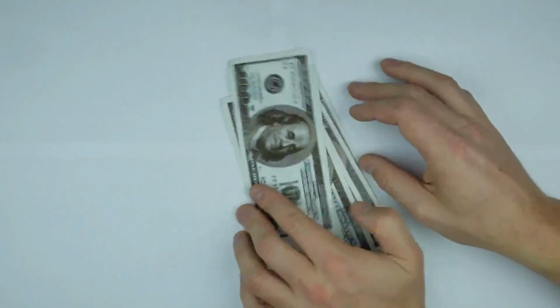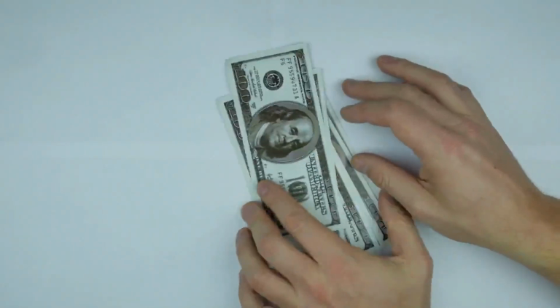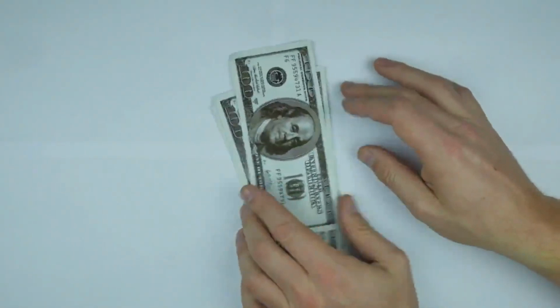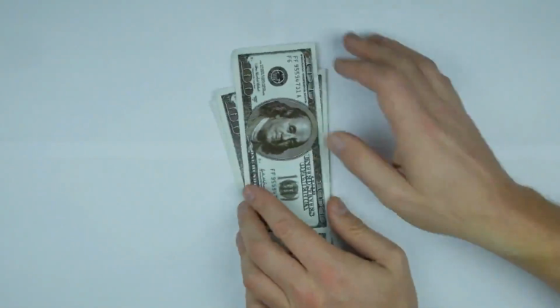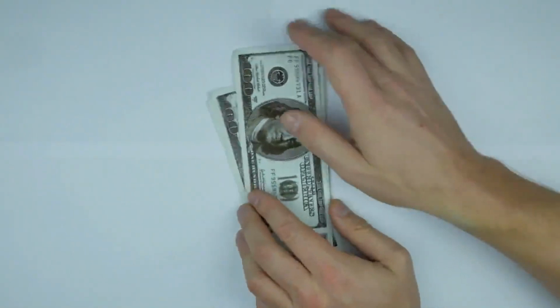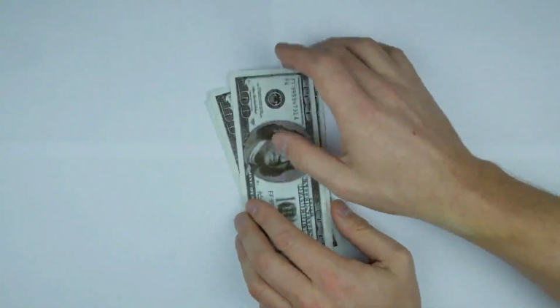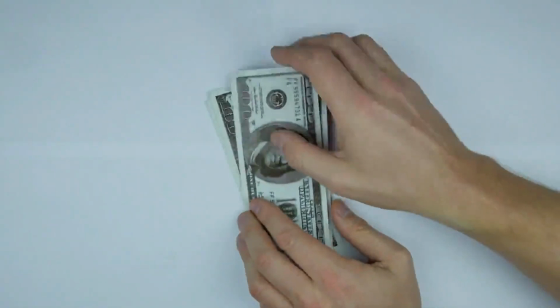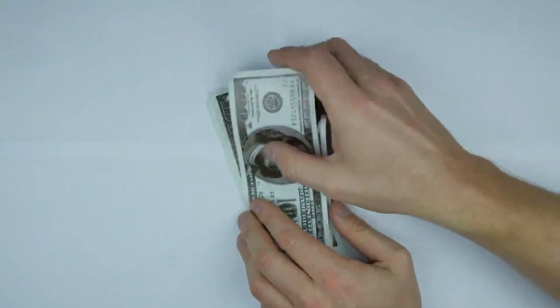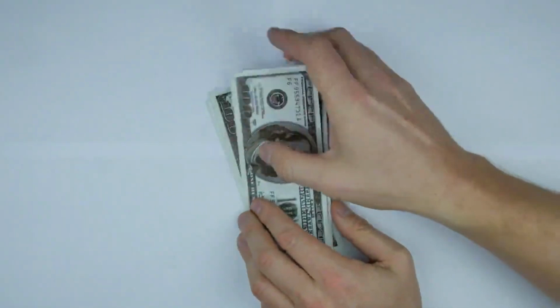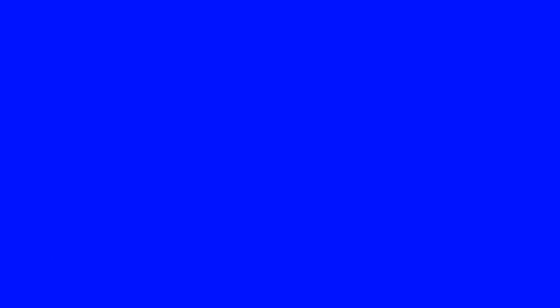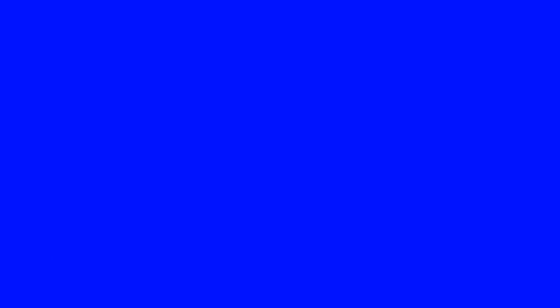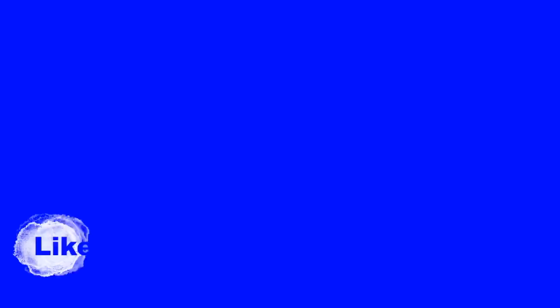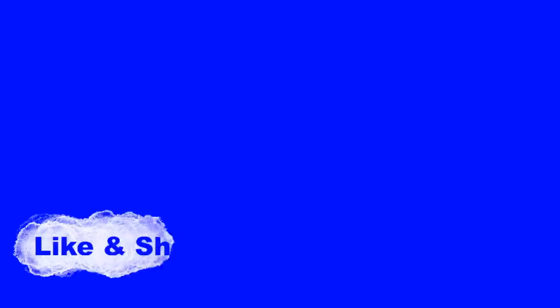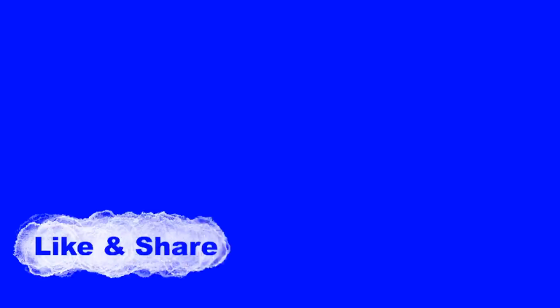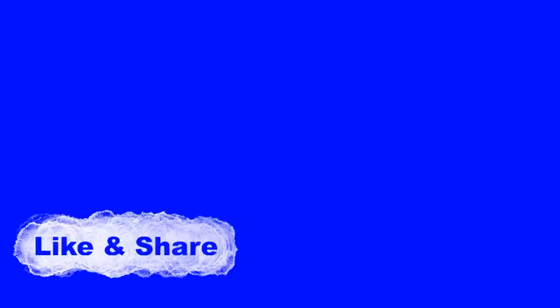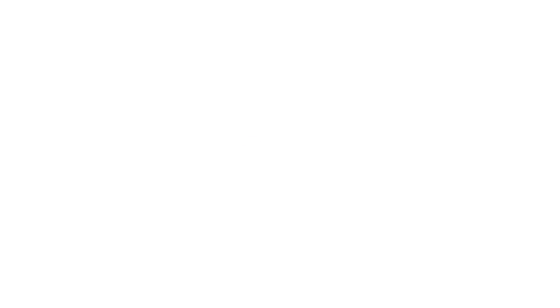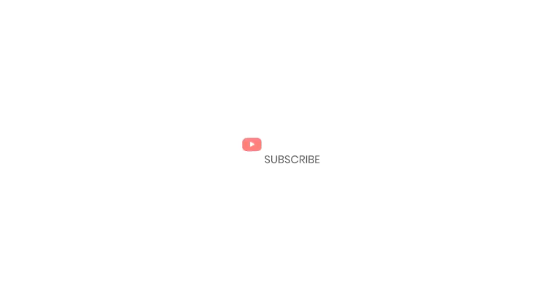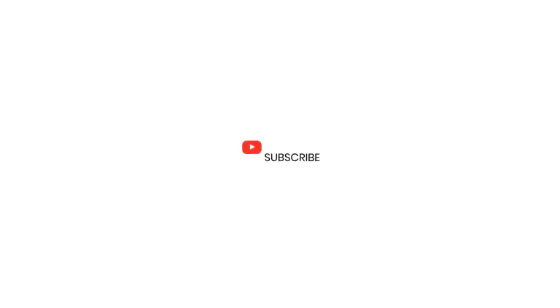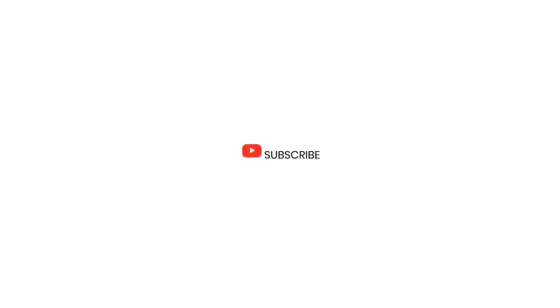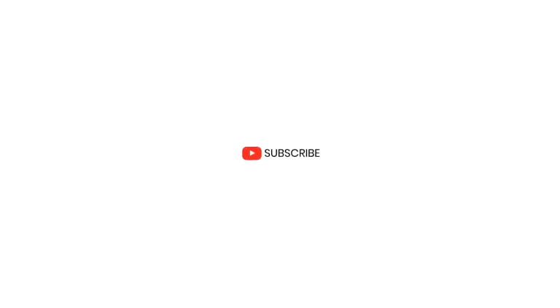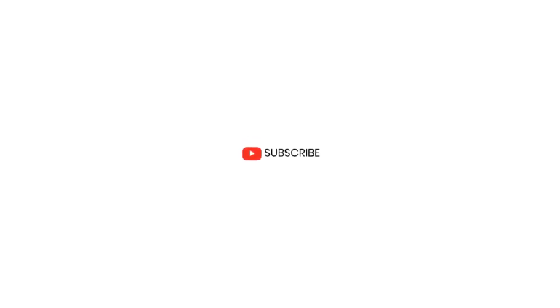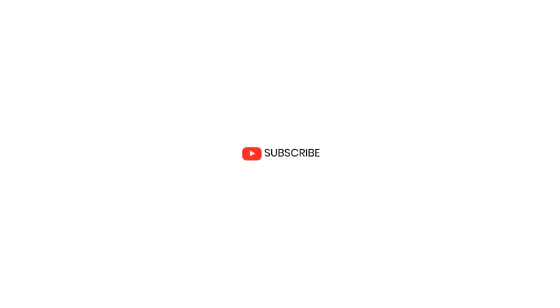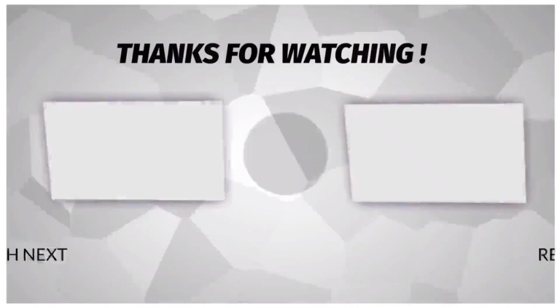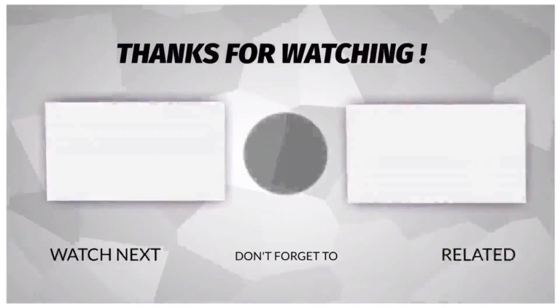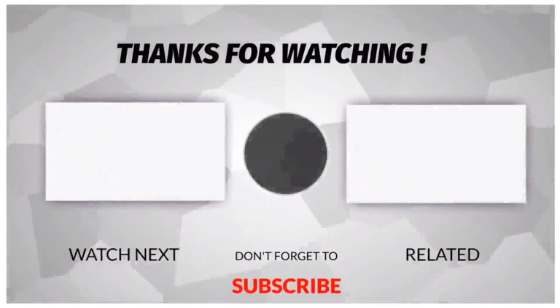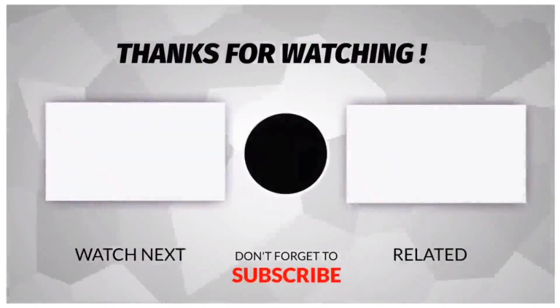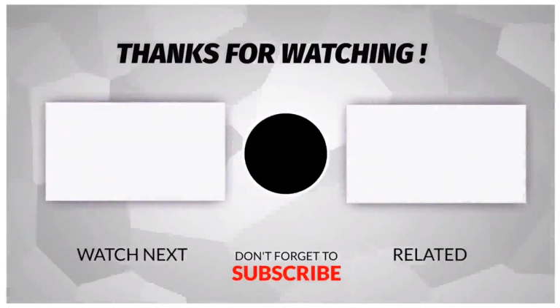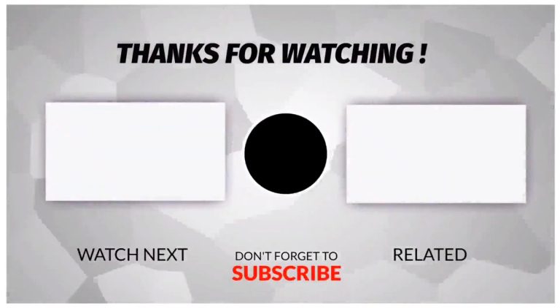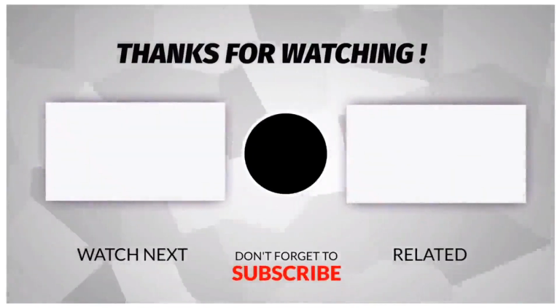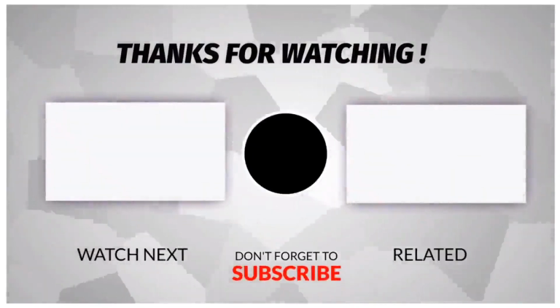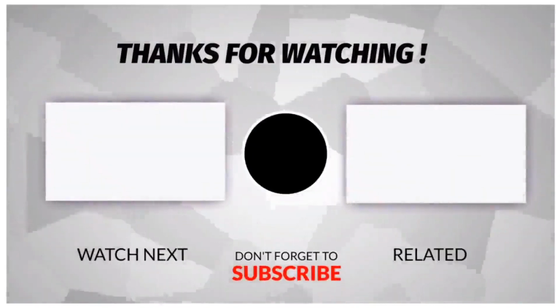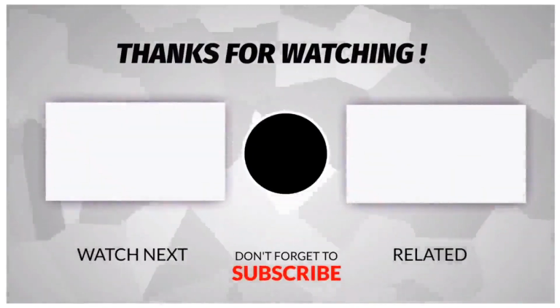Don't forget to start making money right away. Make sure you like, share, and subscribe to this channel. See you next time. Bye-bye.